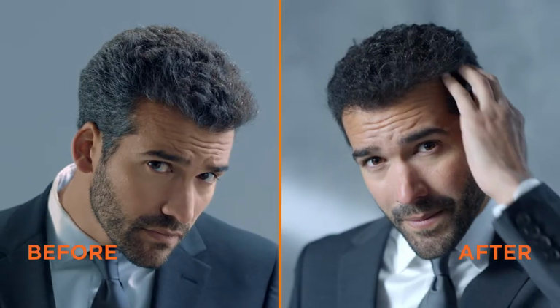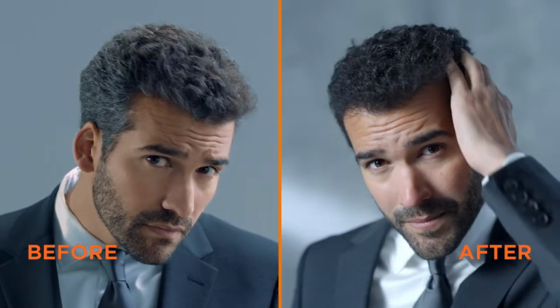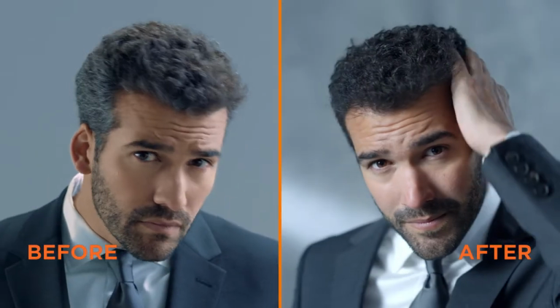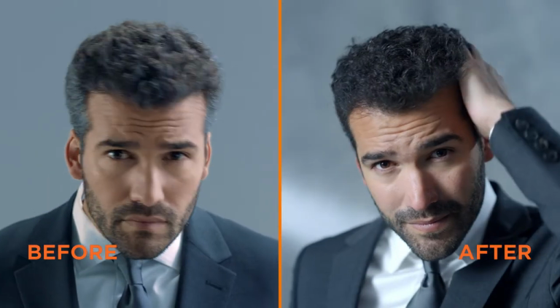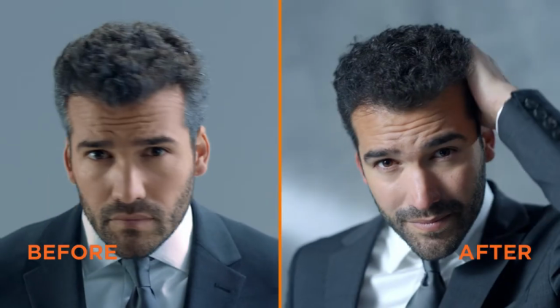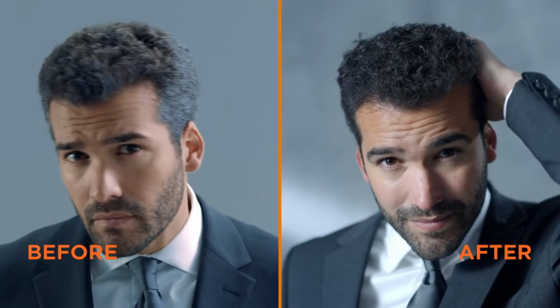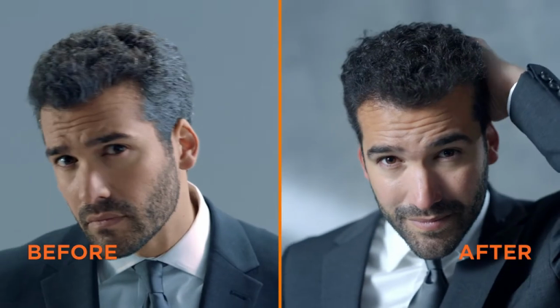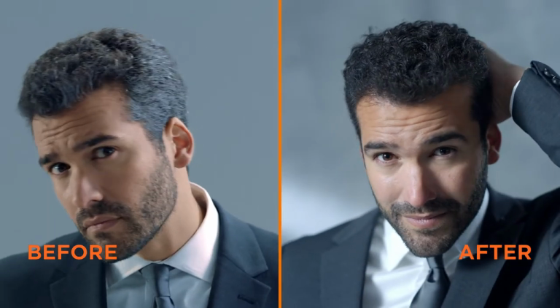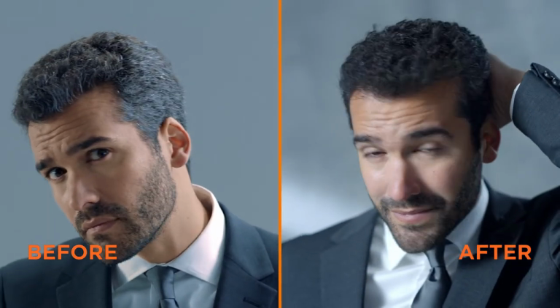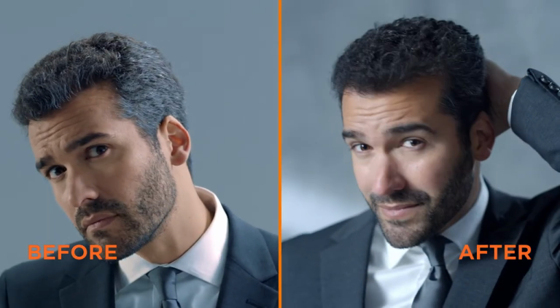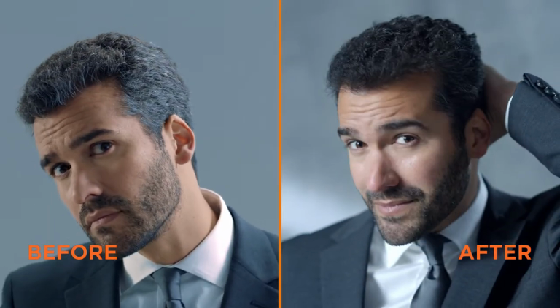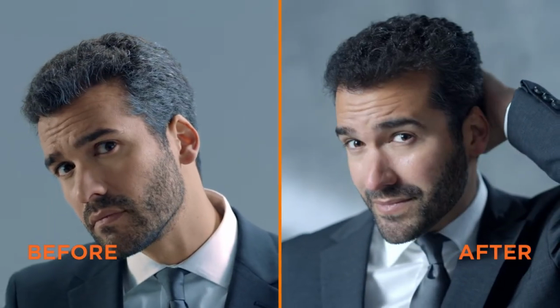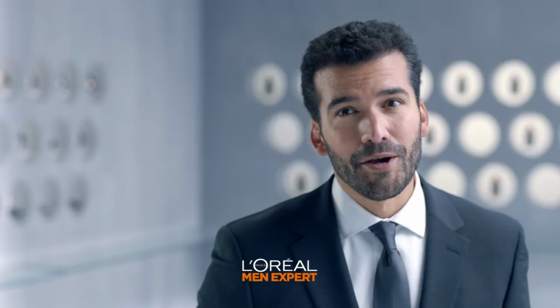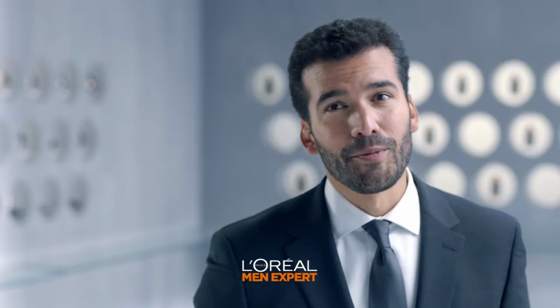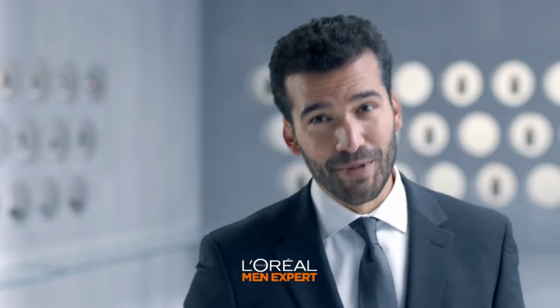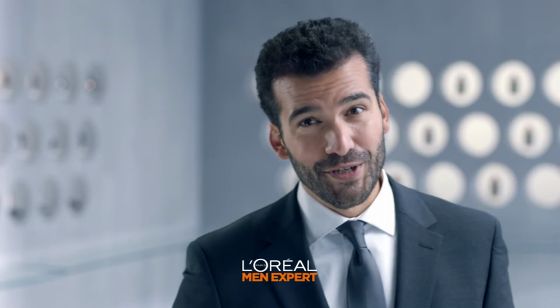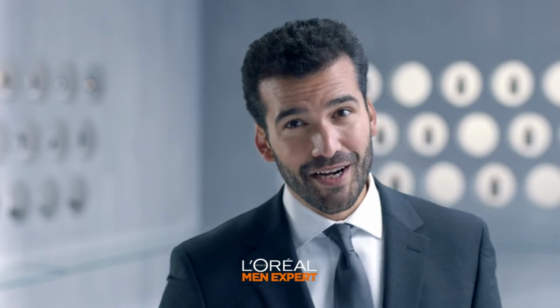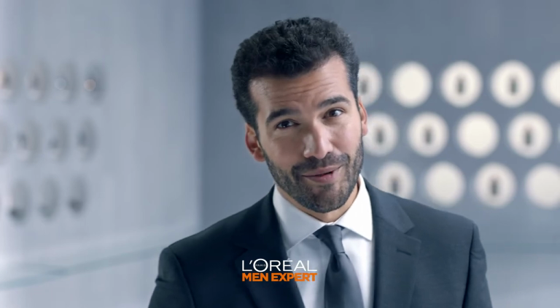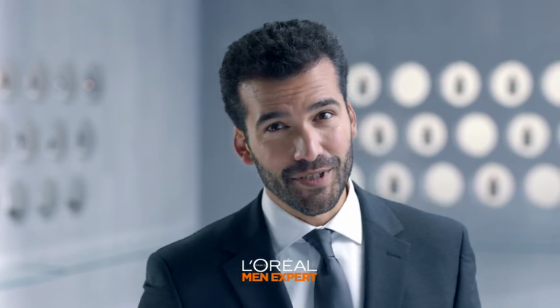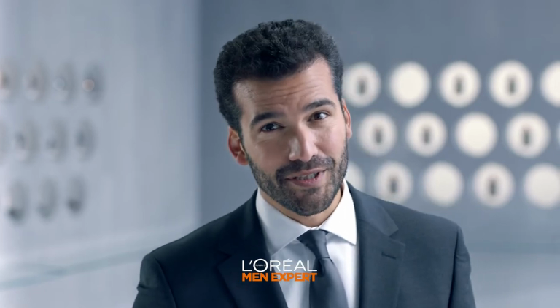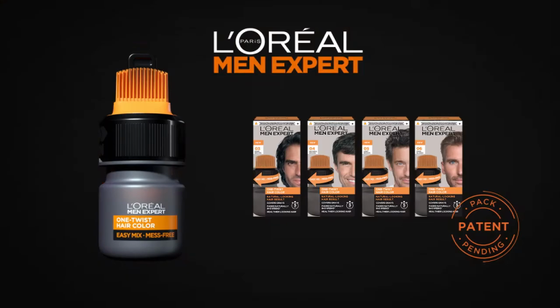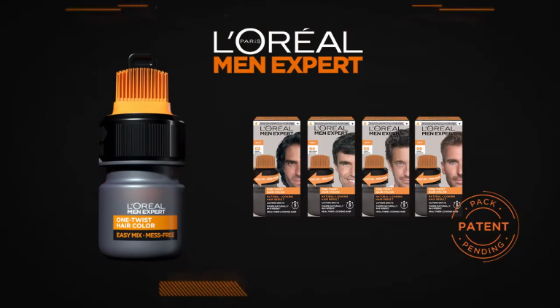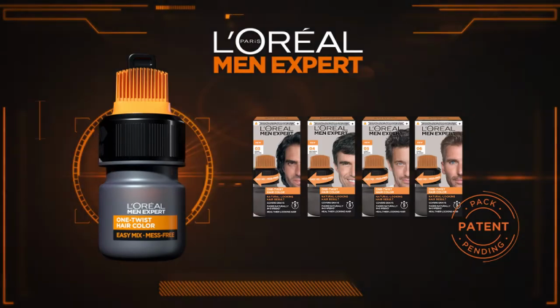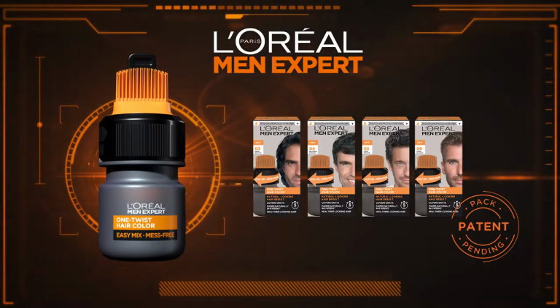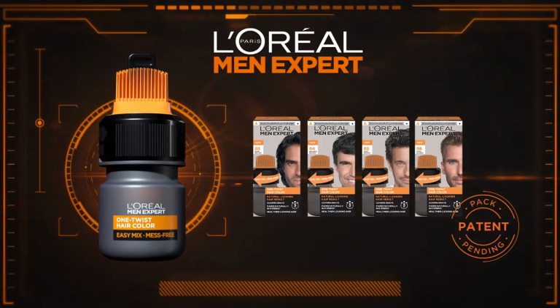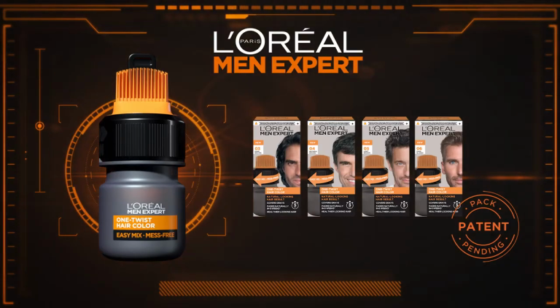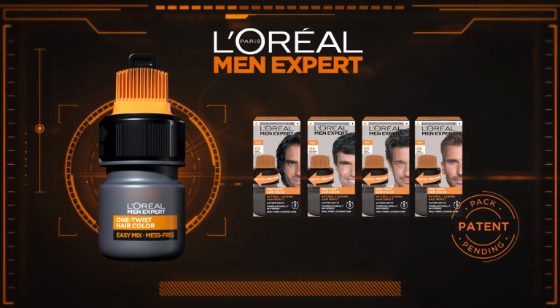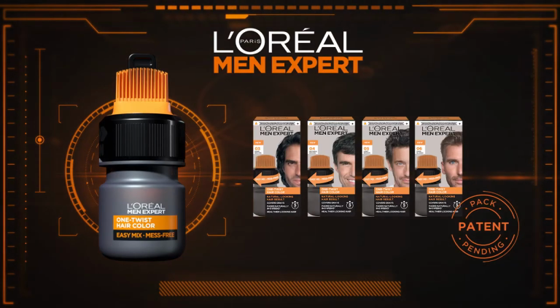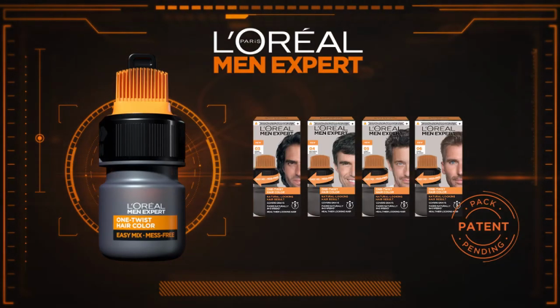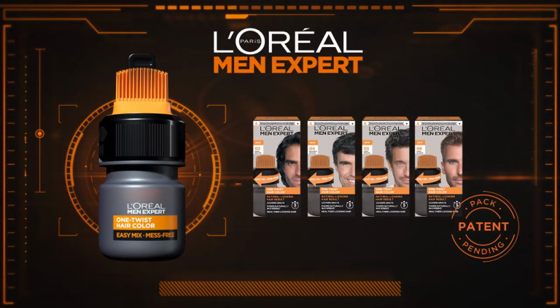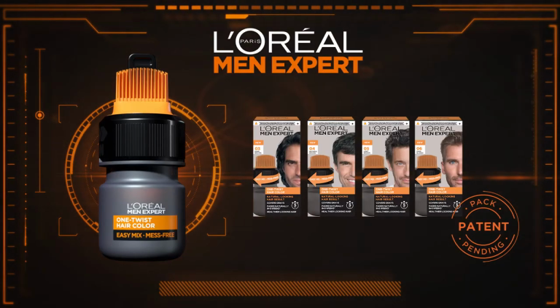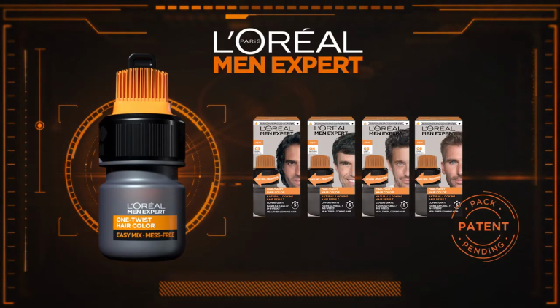Natural looking results secured. Mission accomplished. New One Twist Hair Color by L'Oreal Men Expert.